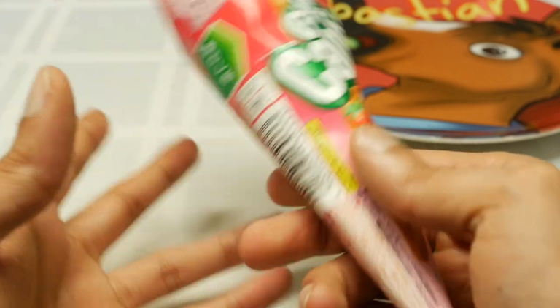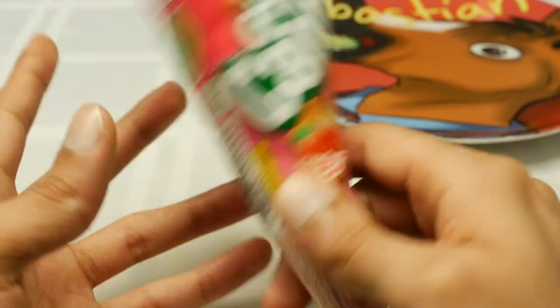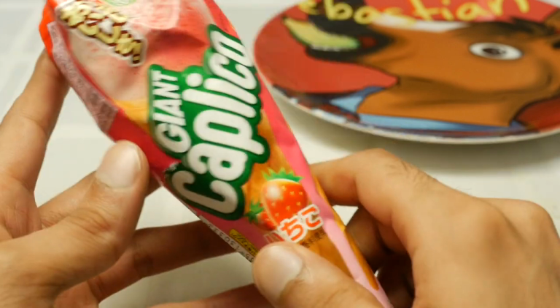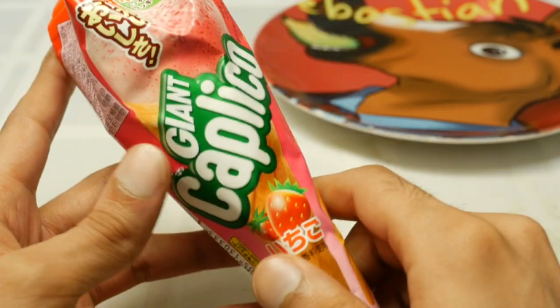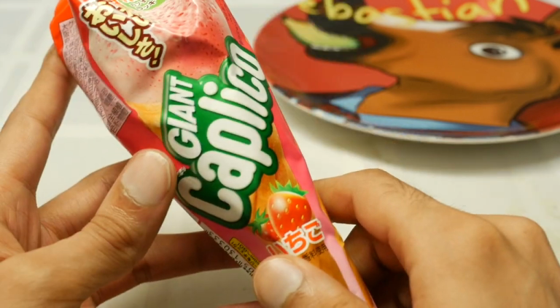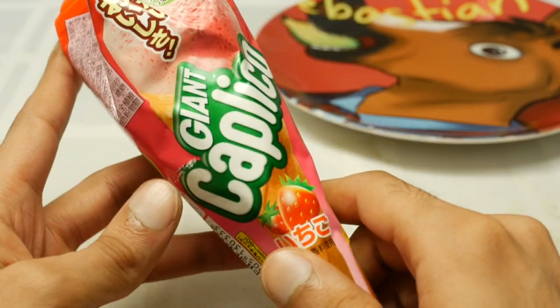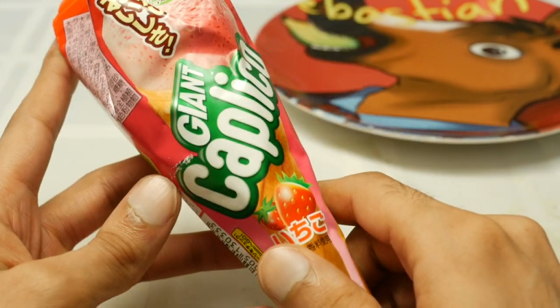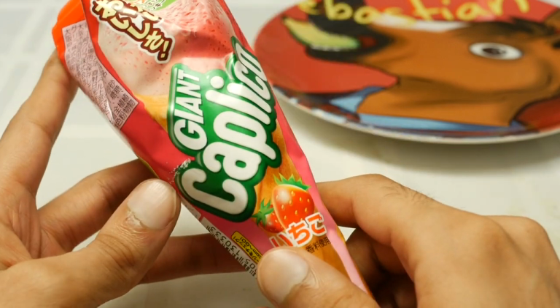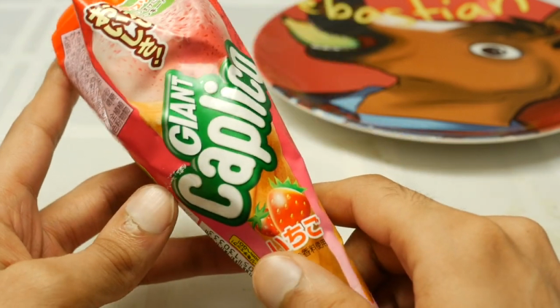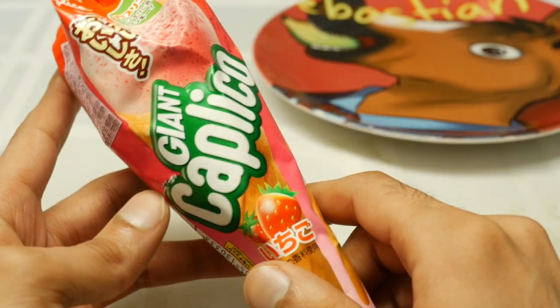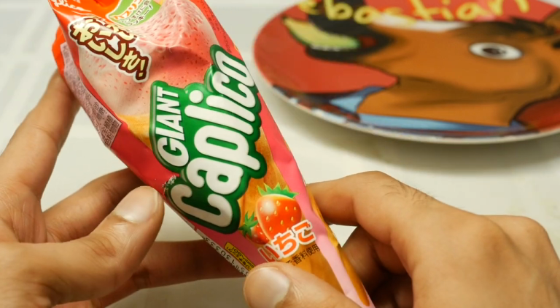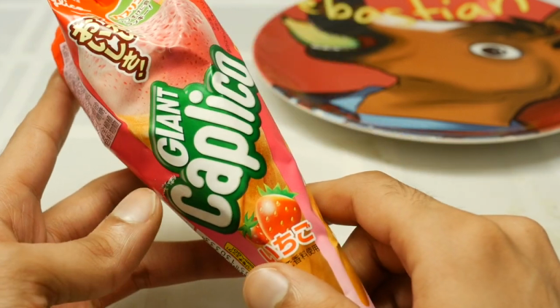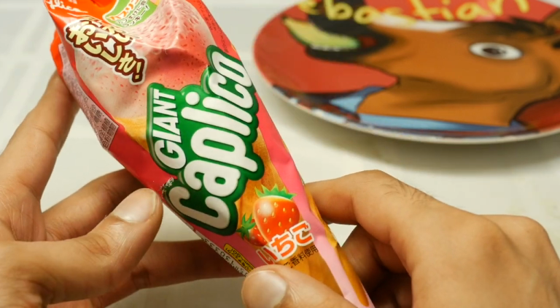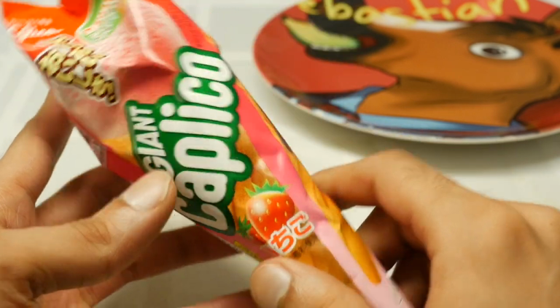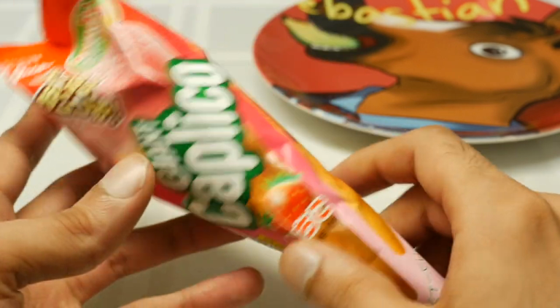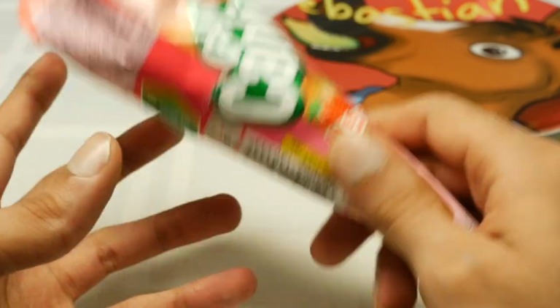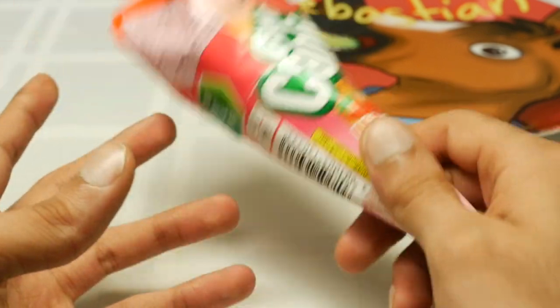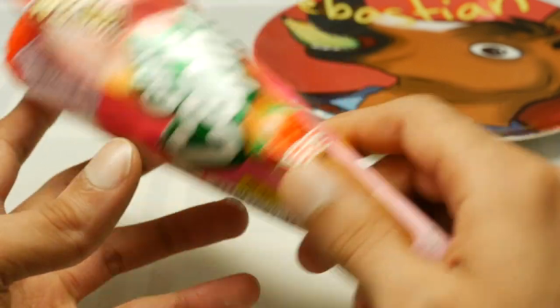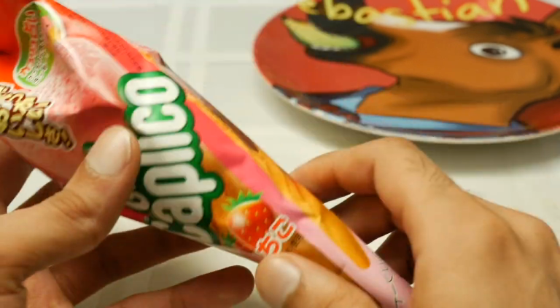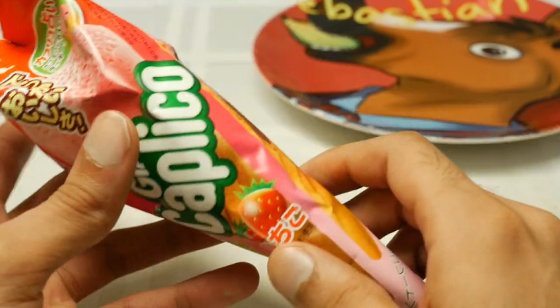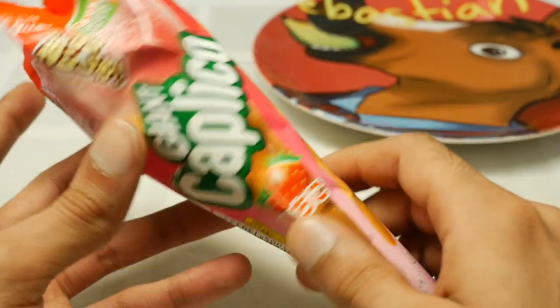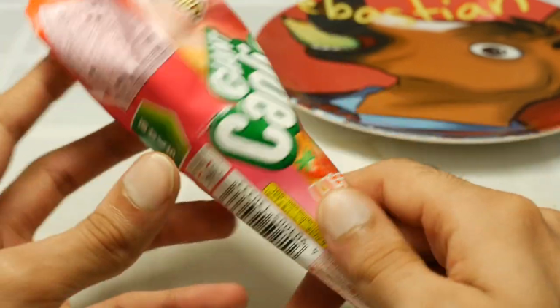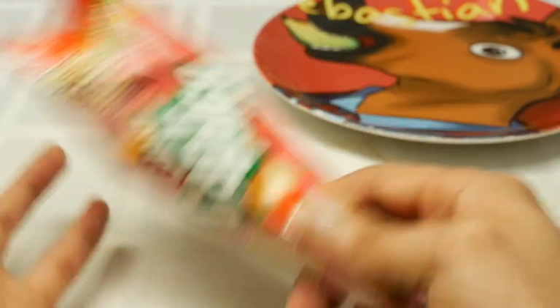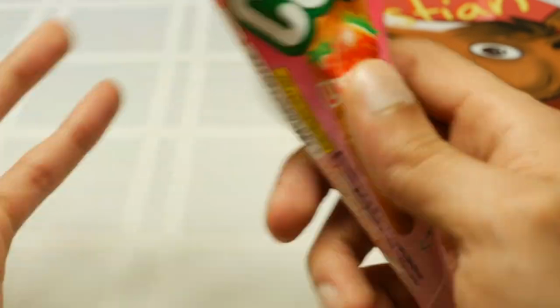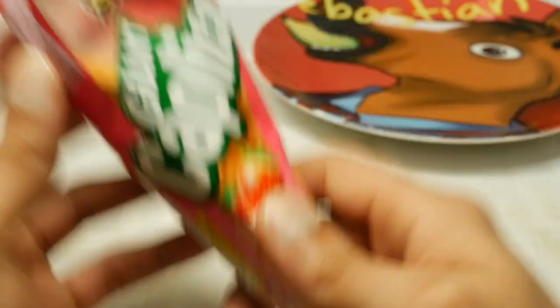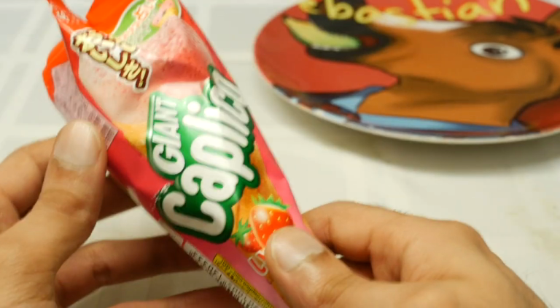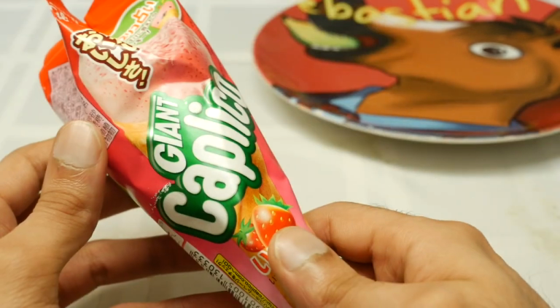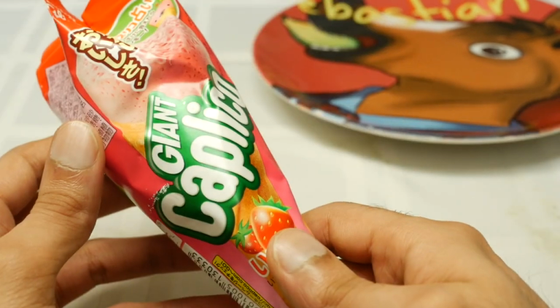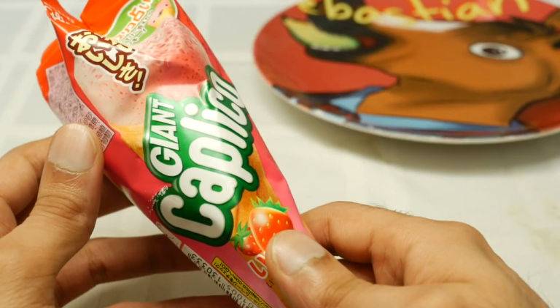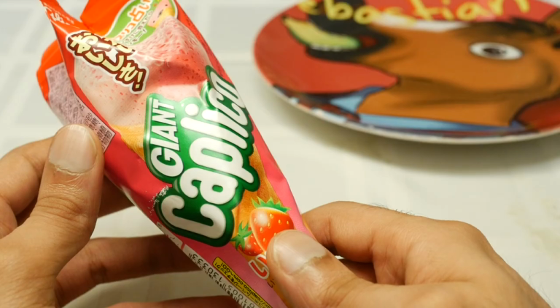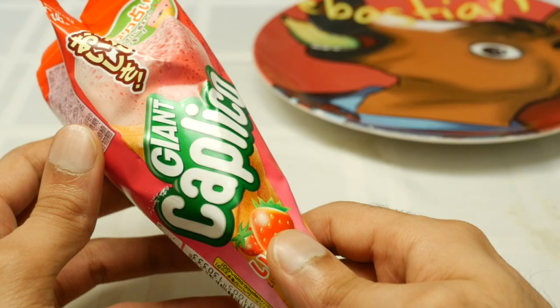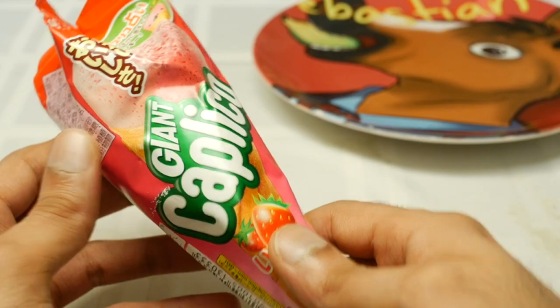No, we're going to be eating the giant Calippo straight out of Japan. The boomers have ruined the ice cream industry.